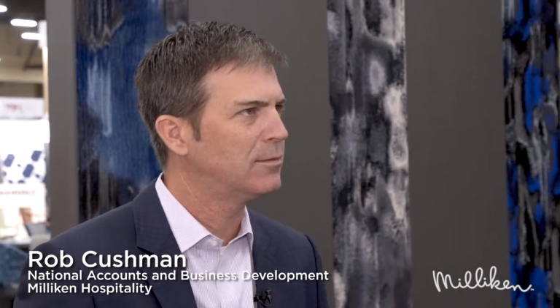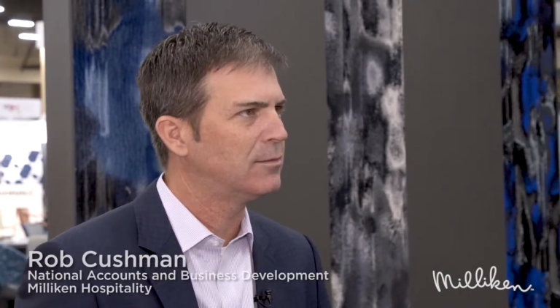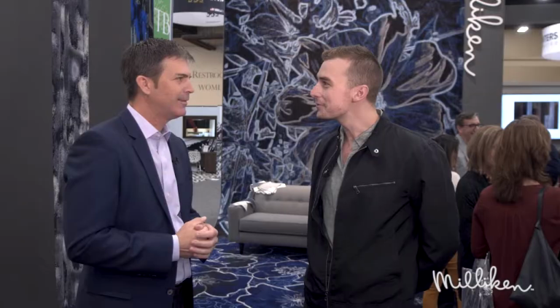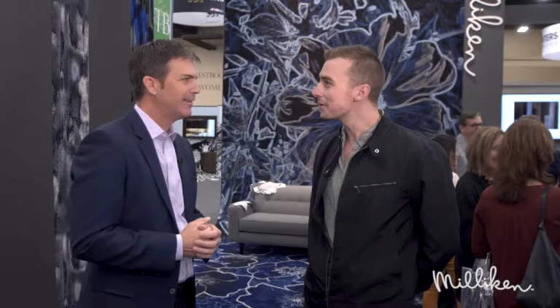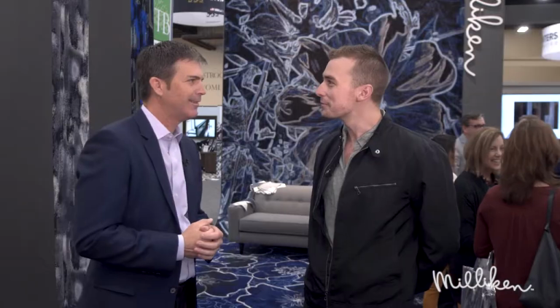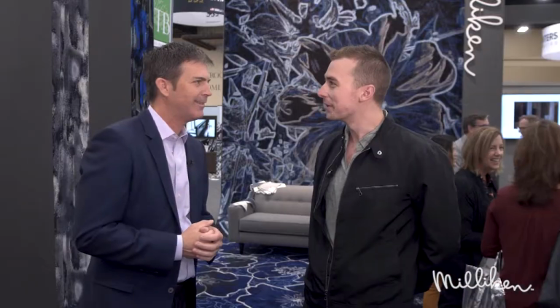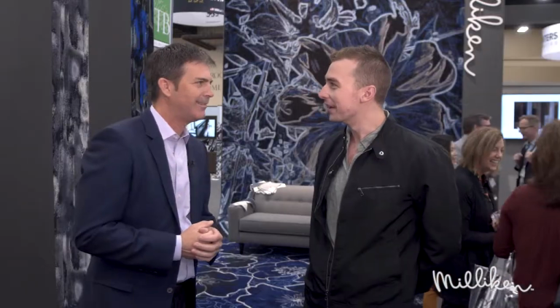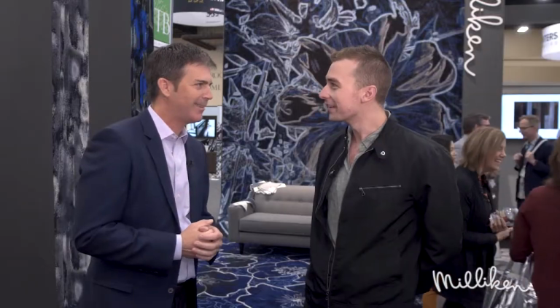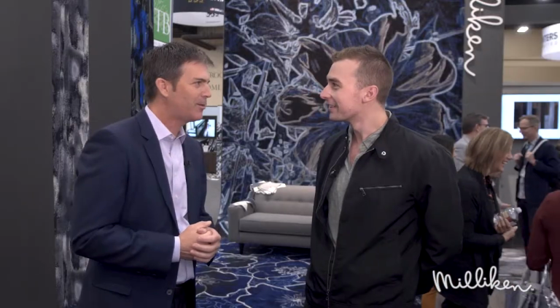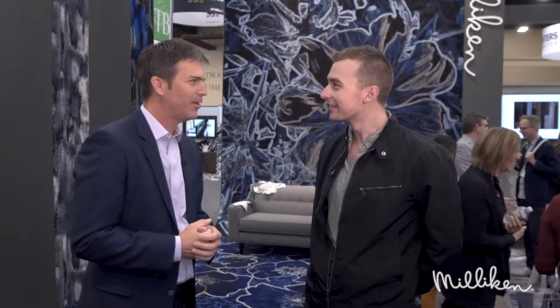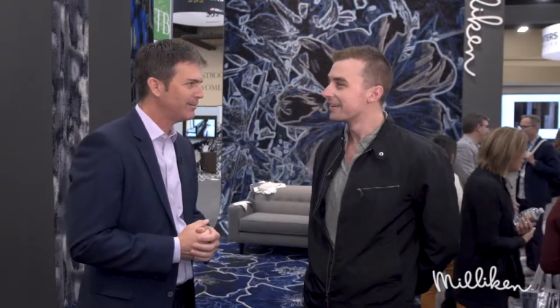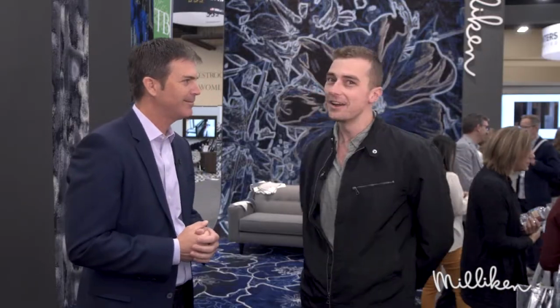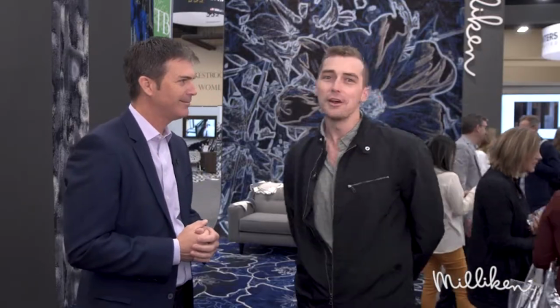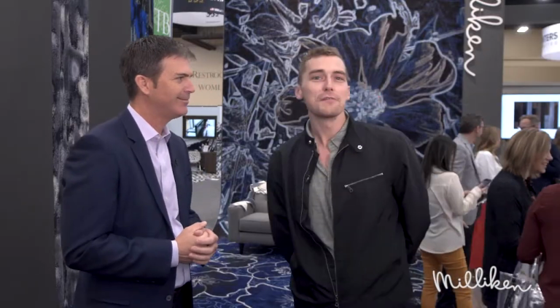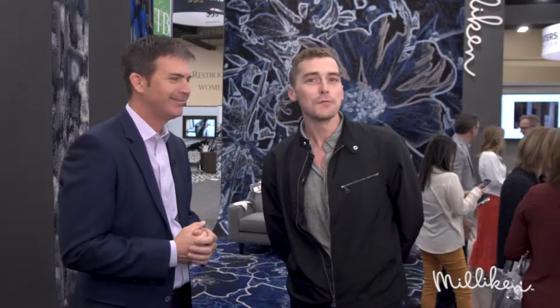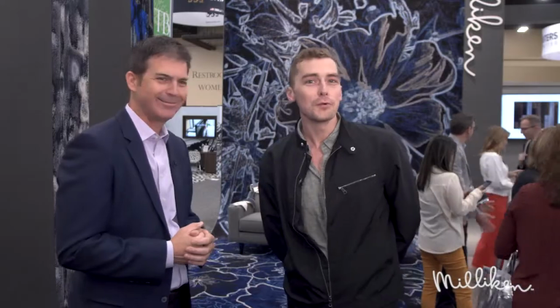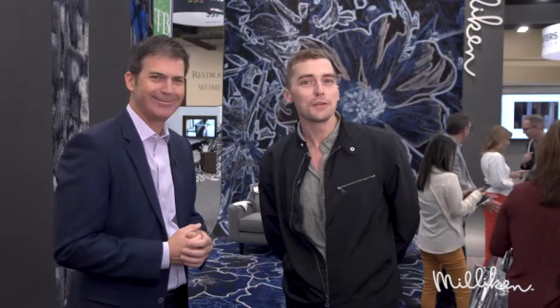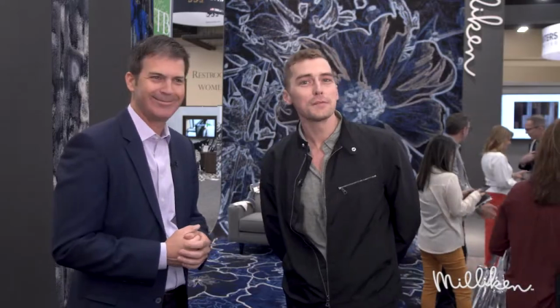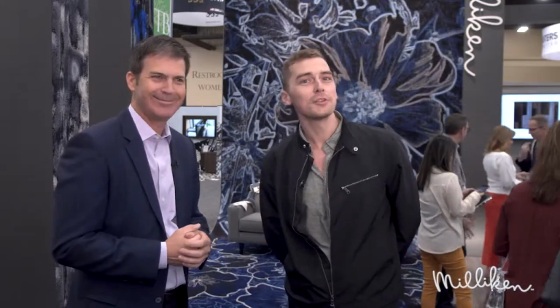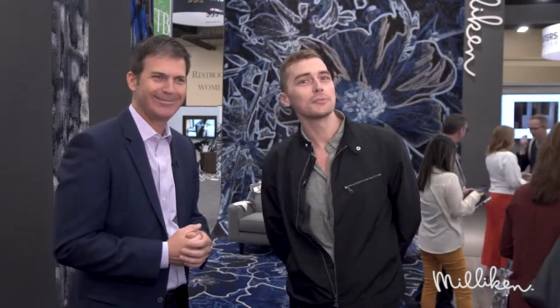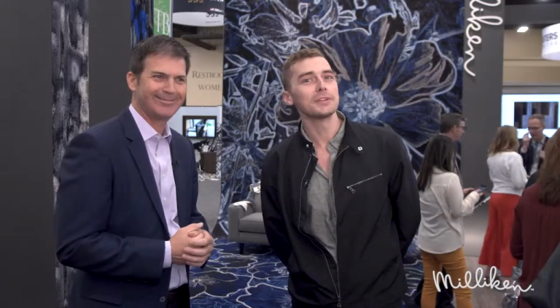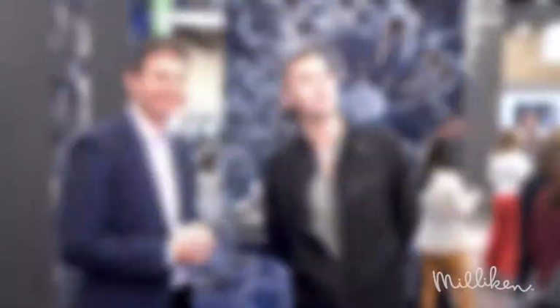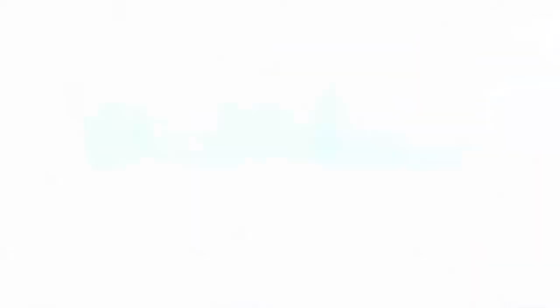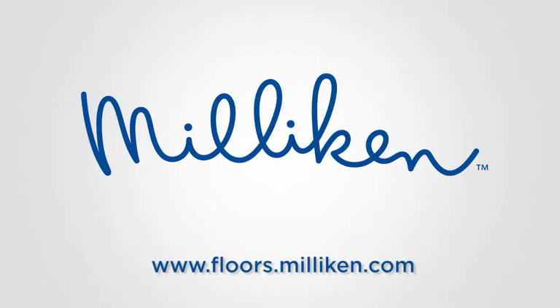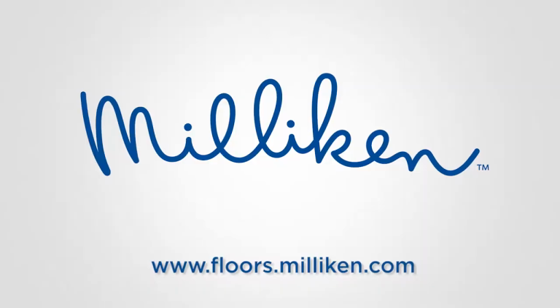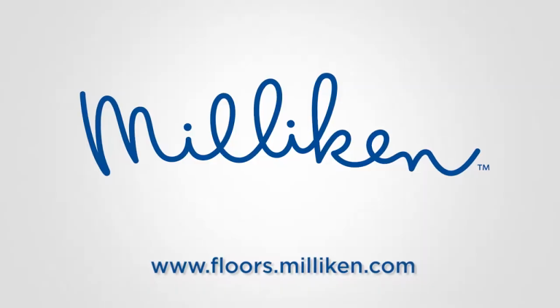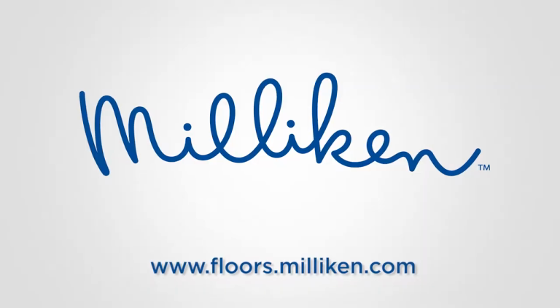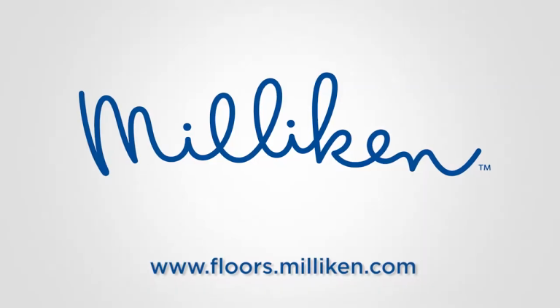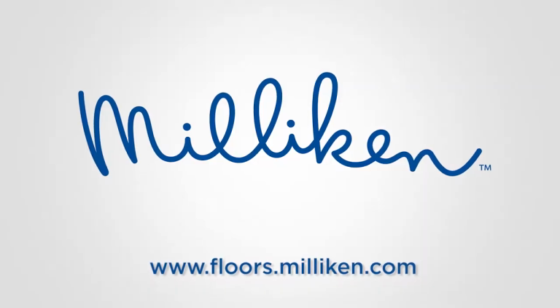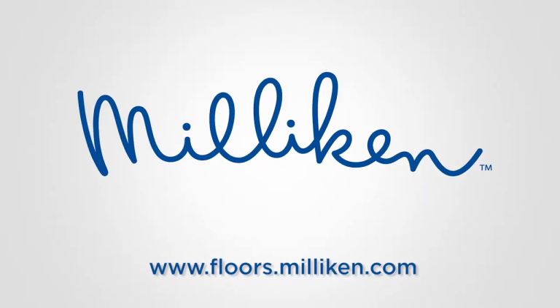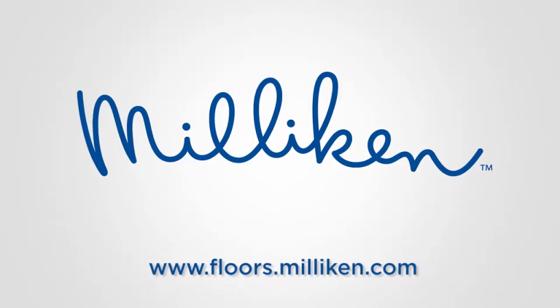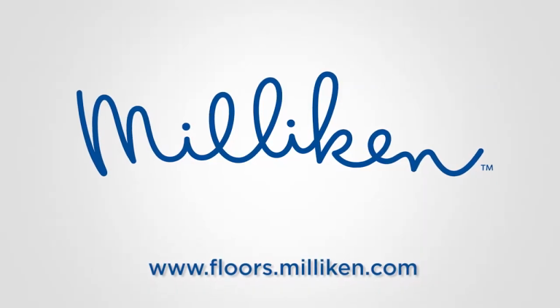Rob, thanks for talking with me today. Thanks Will. For more information, please go to flores.millikens.com.